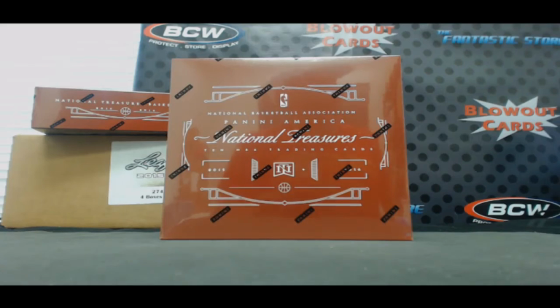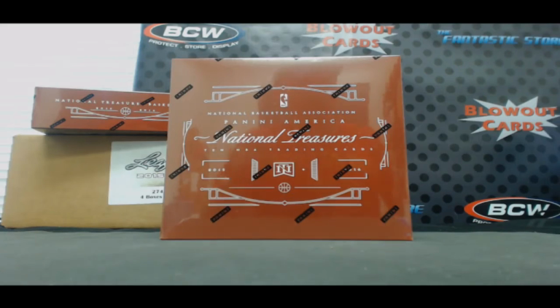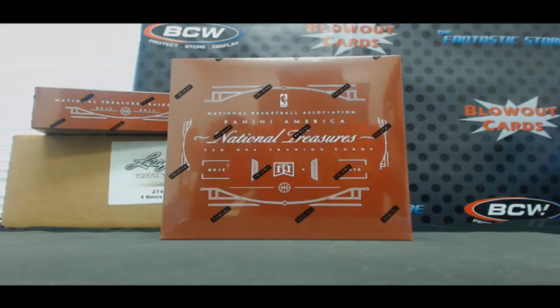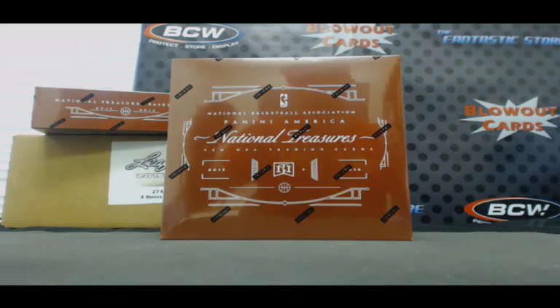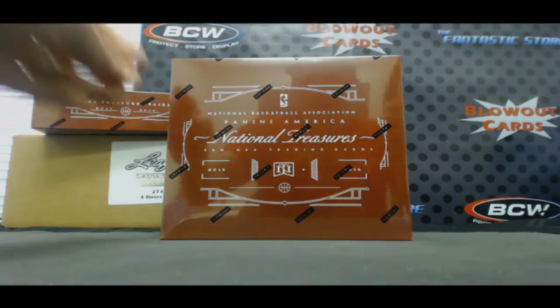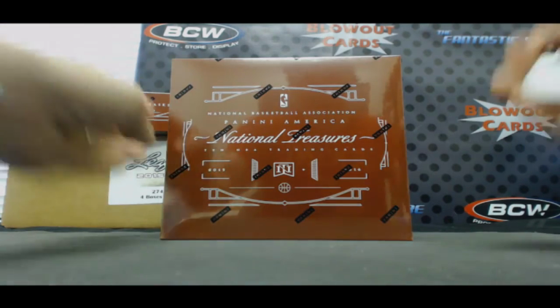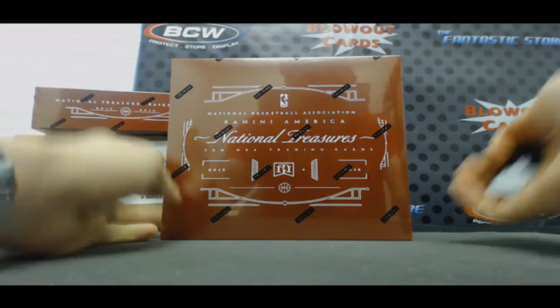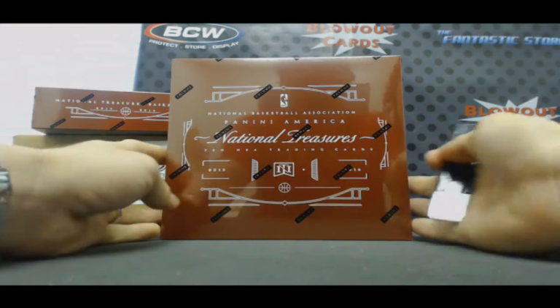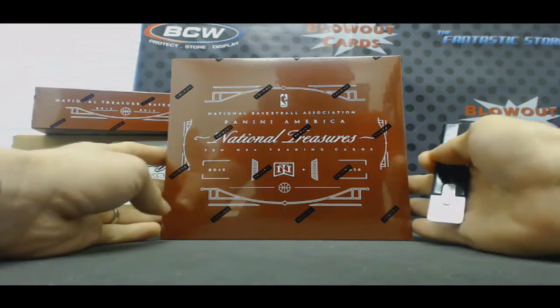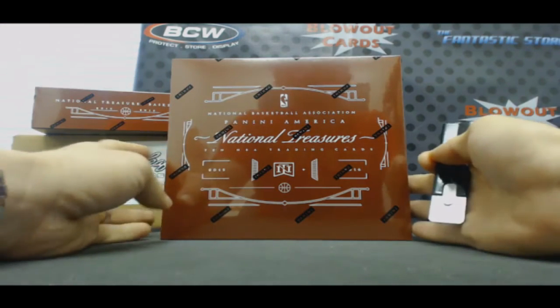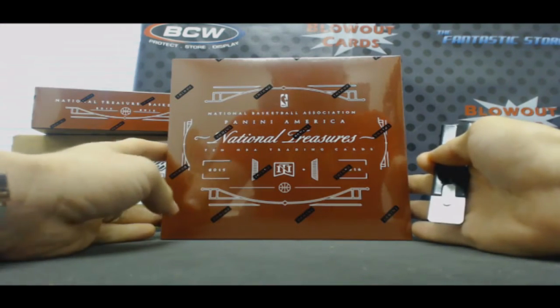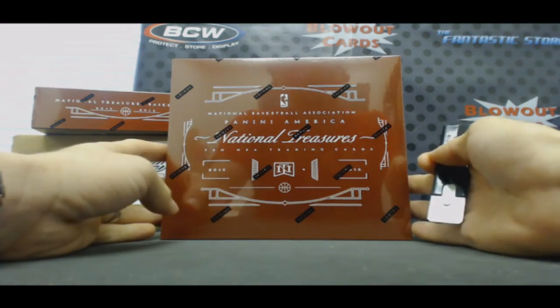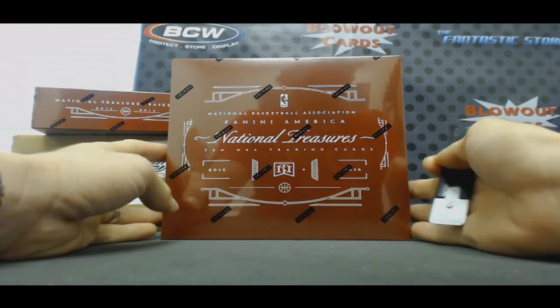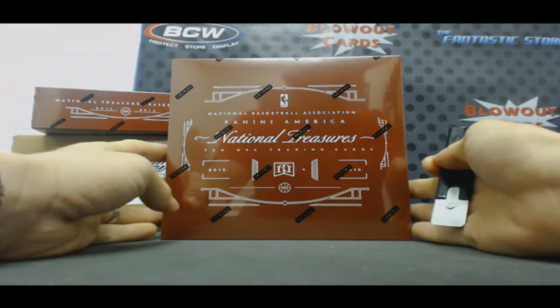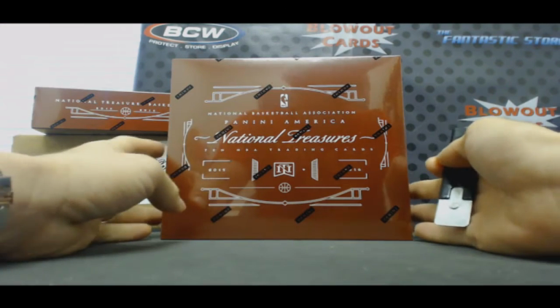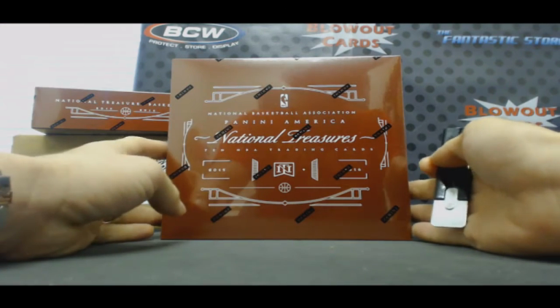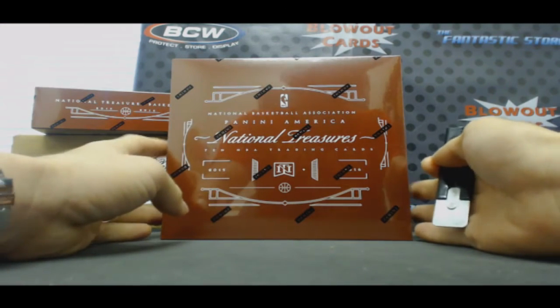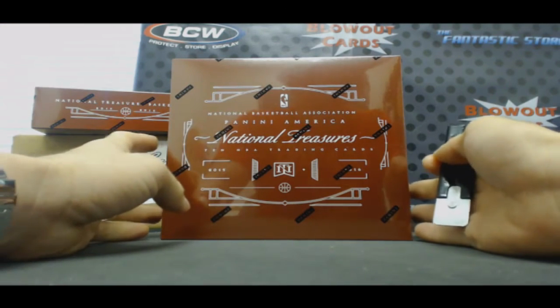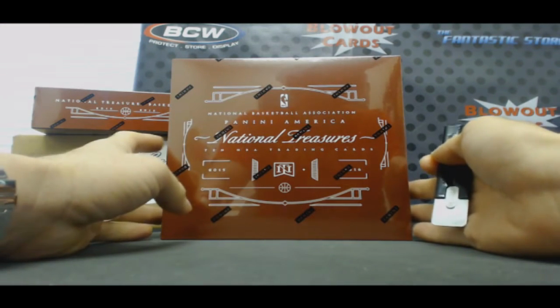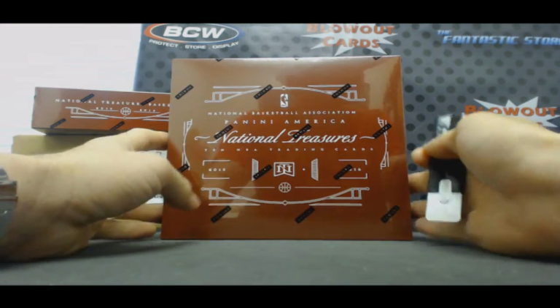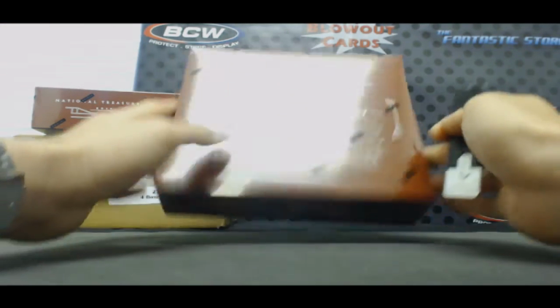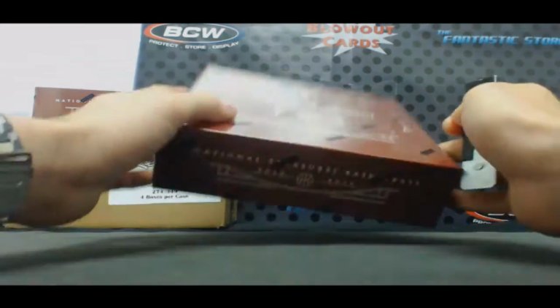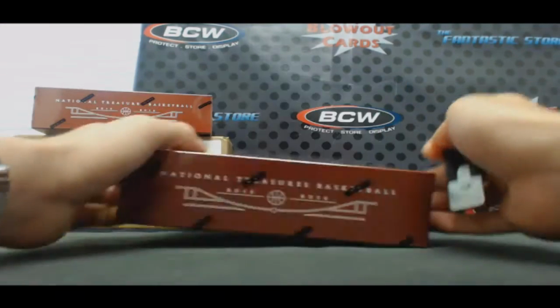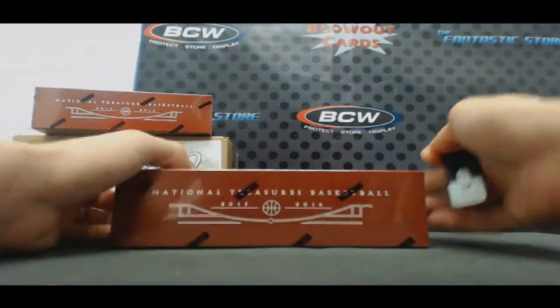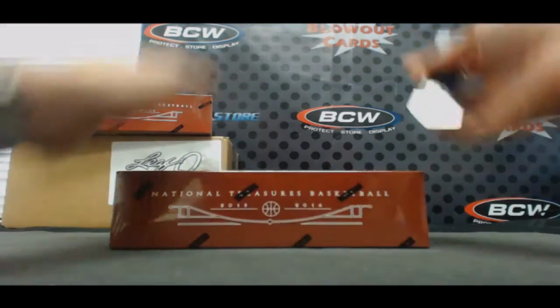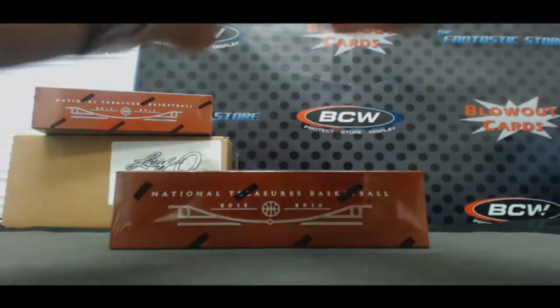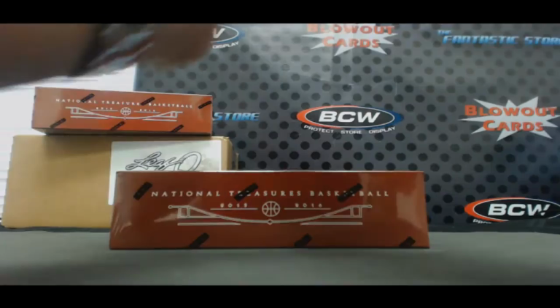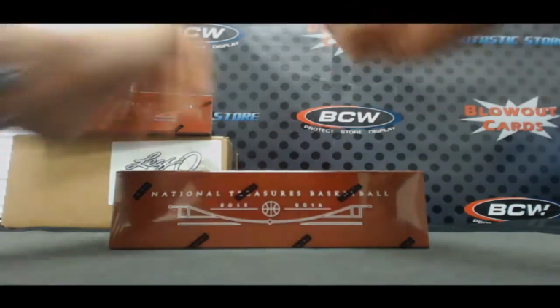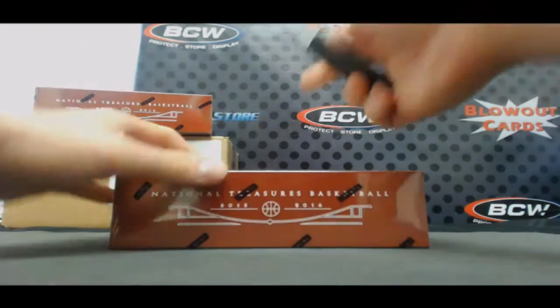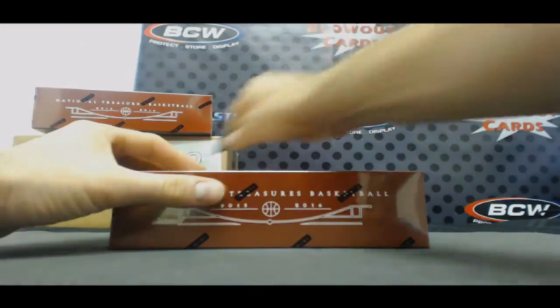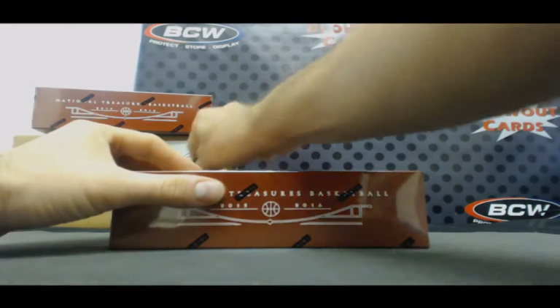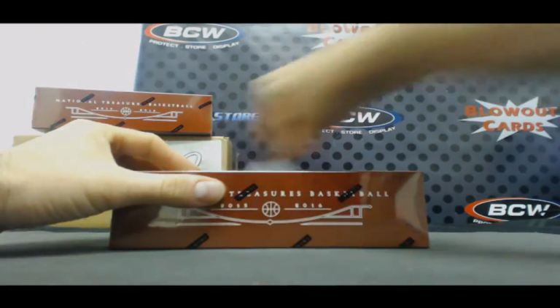Alright guys, we've got Tom here who's gonna crack open a box of 15-16 NT Basketball.